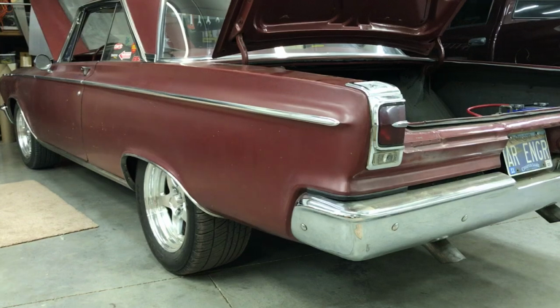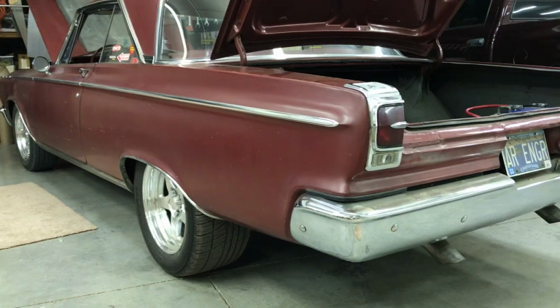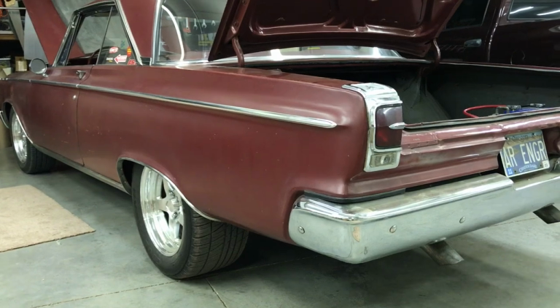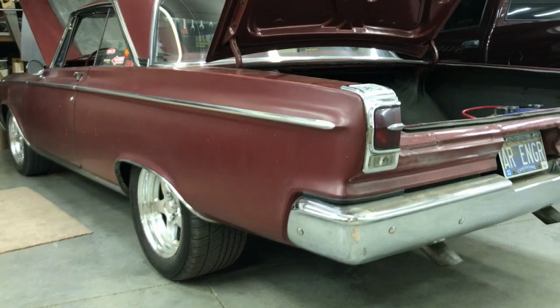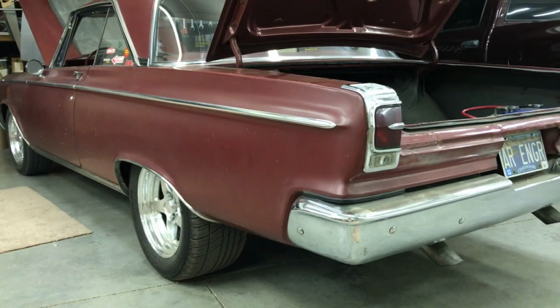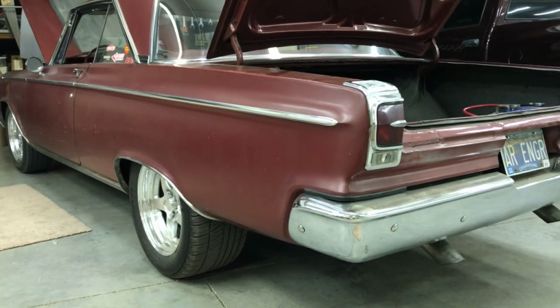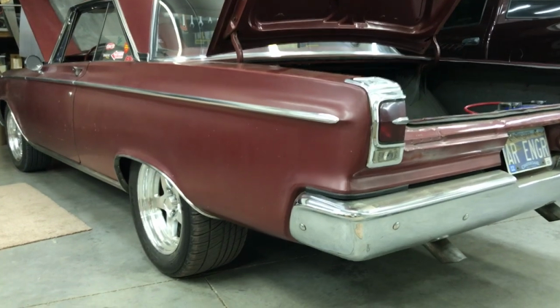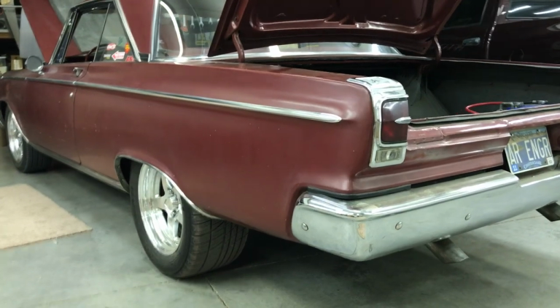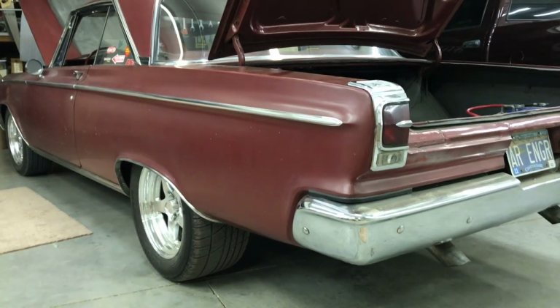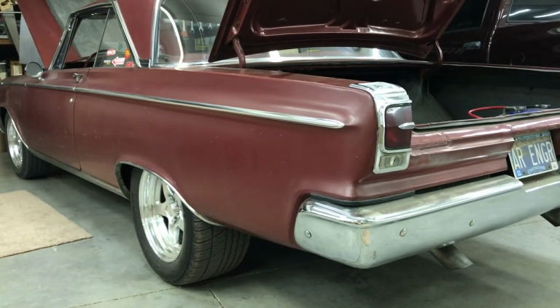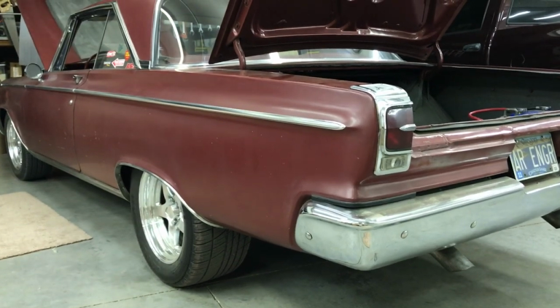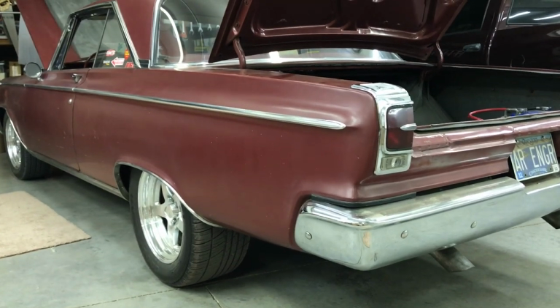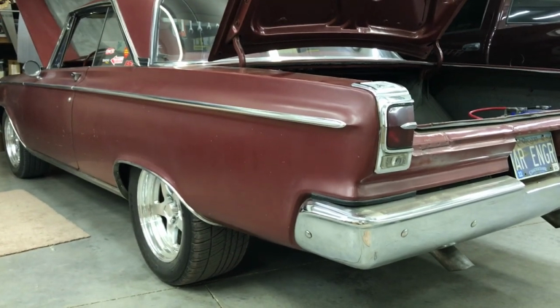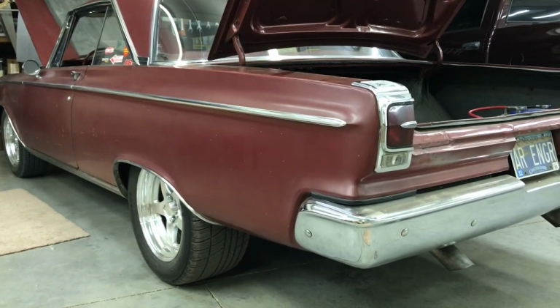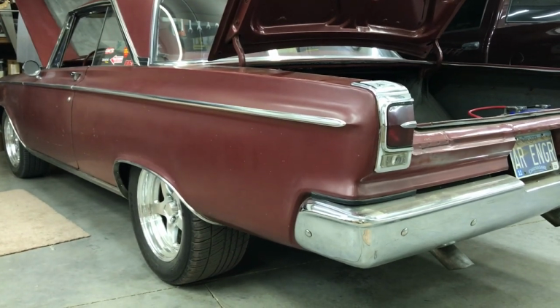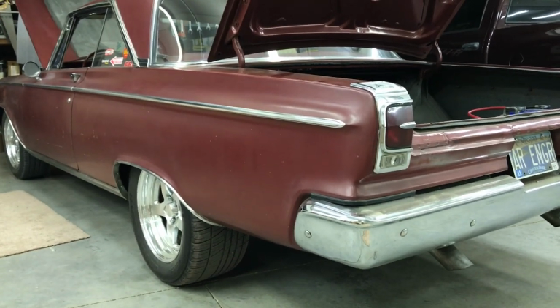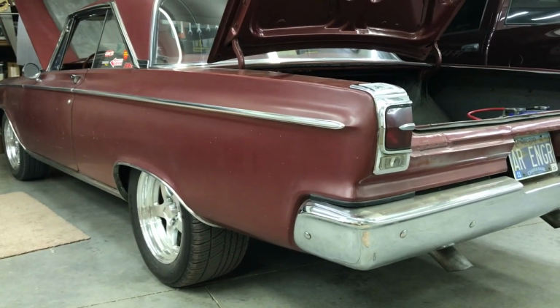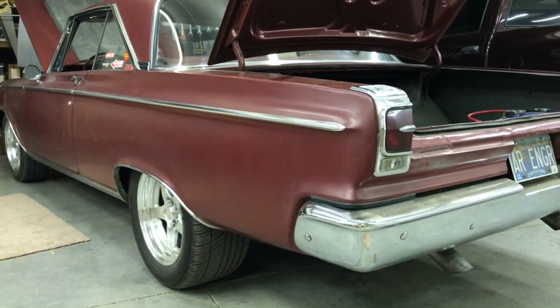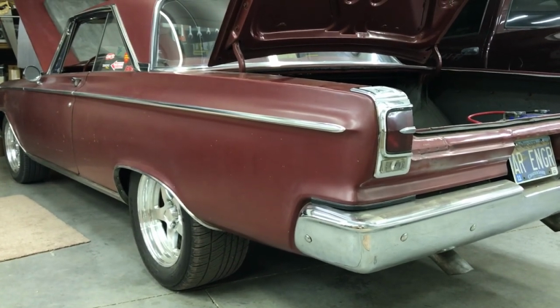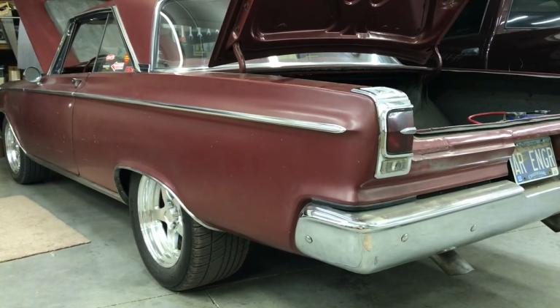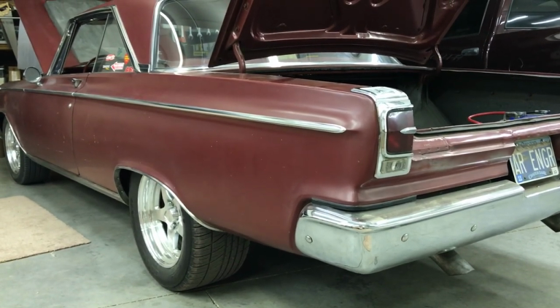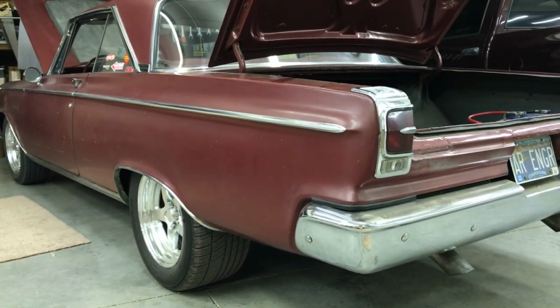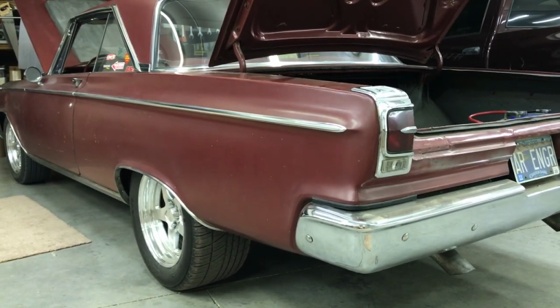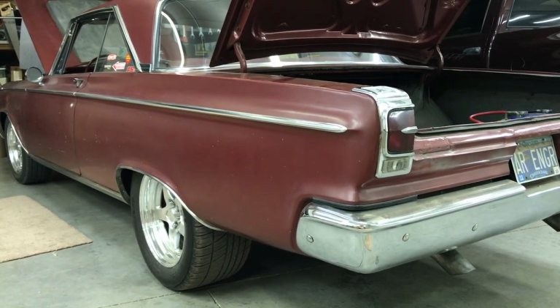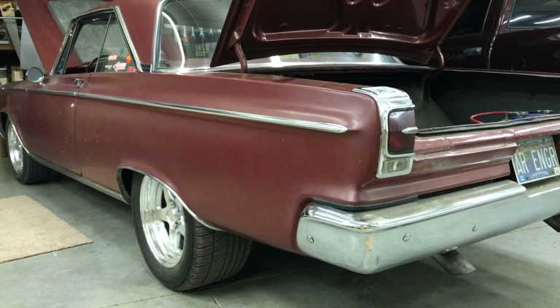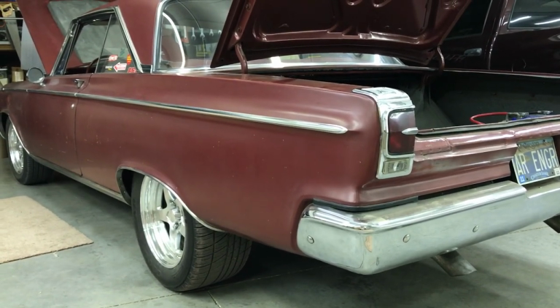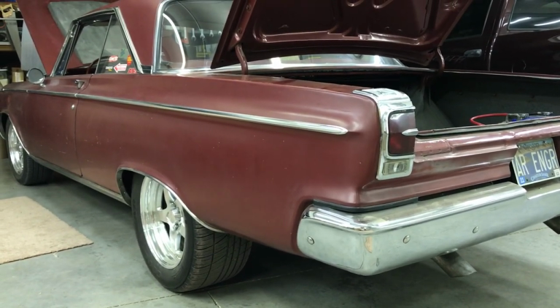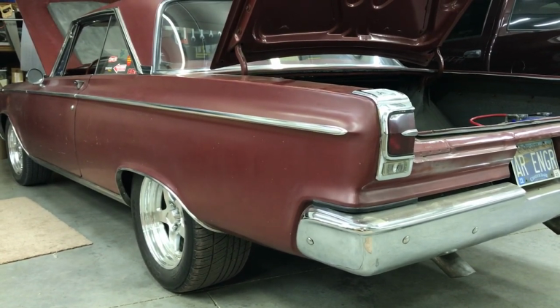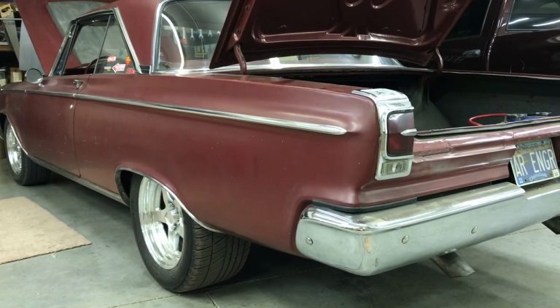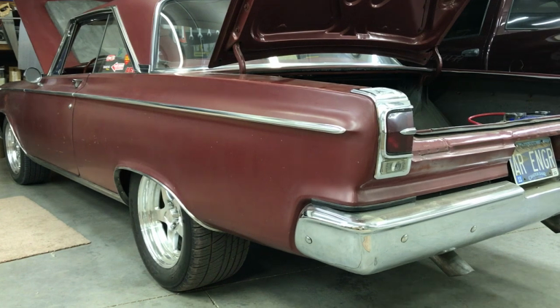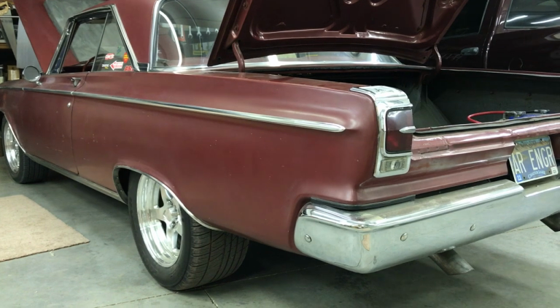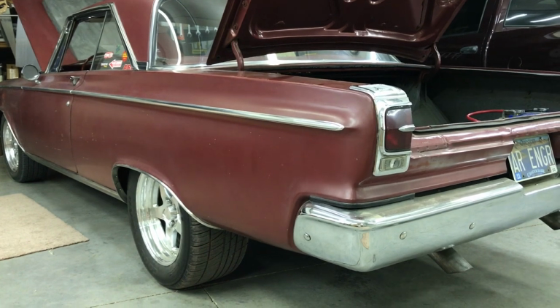Hey everyone, this is Andy, AR Engineering, with the 65 Dodge Coronet — our shop vehicle.